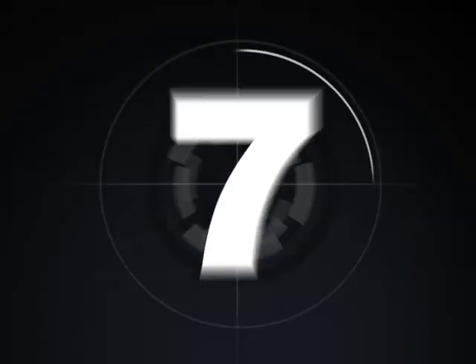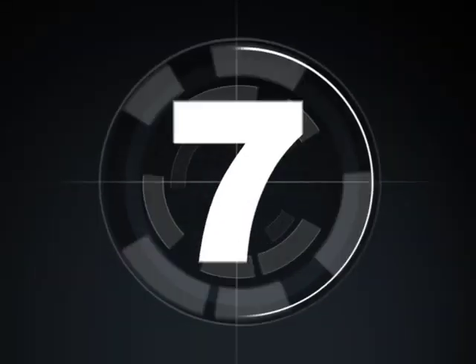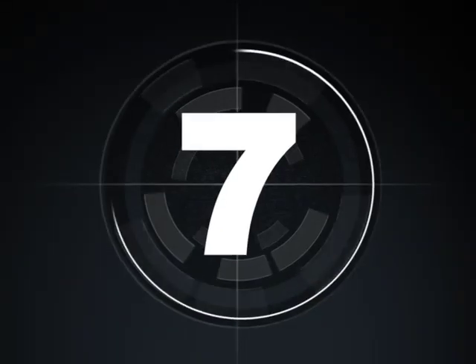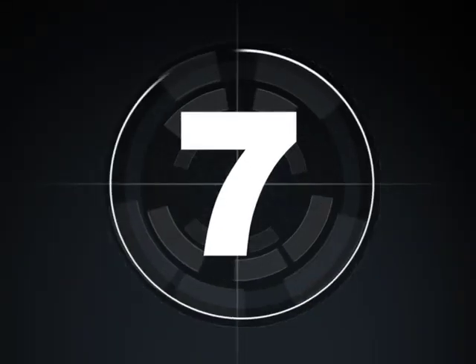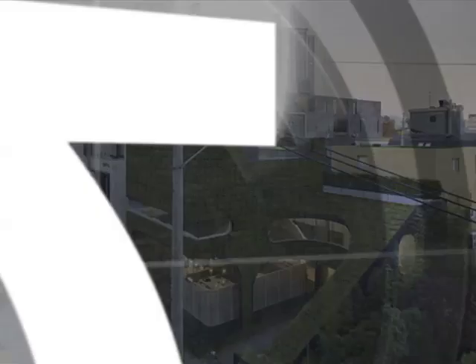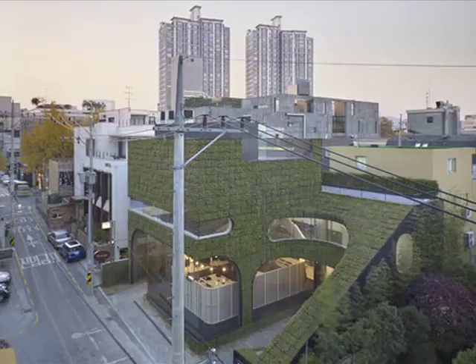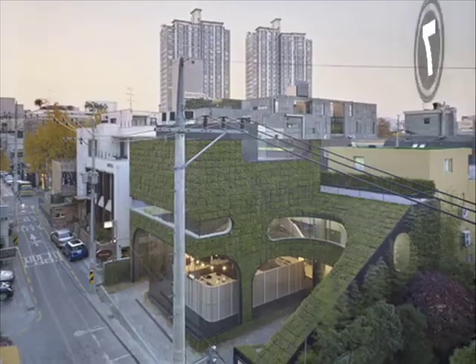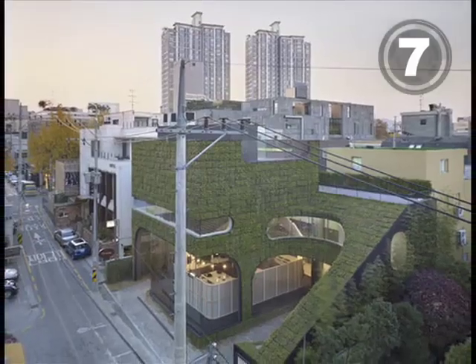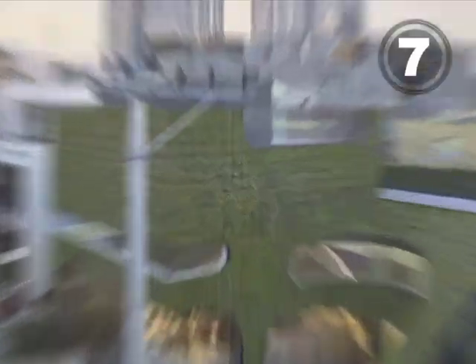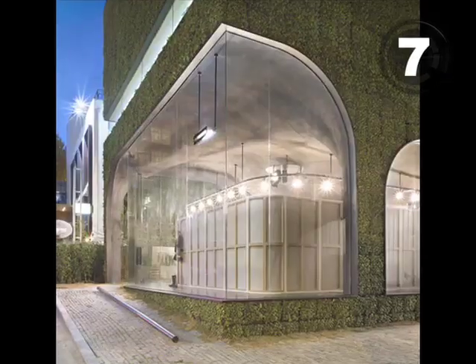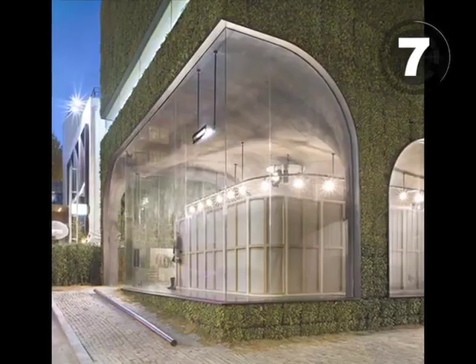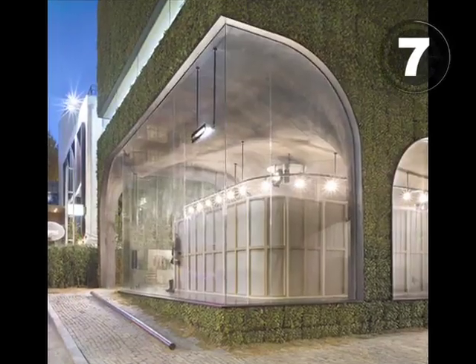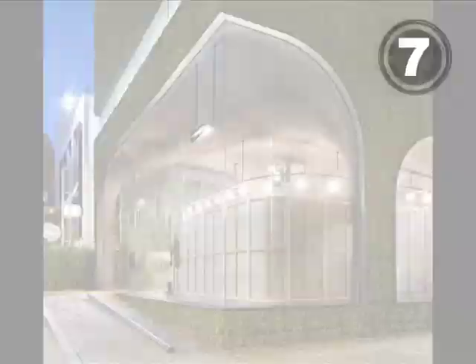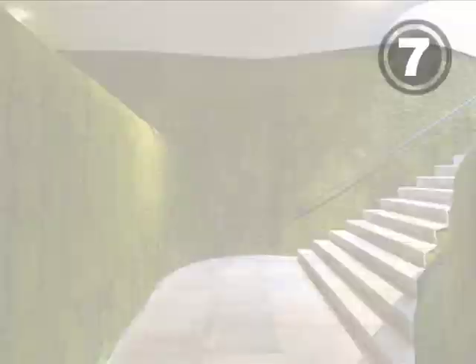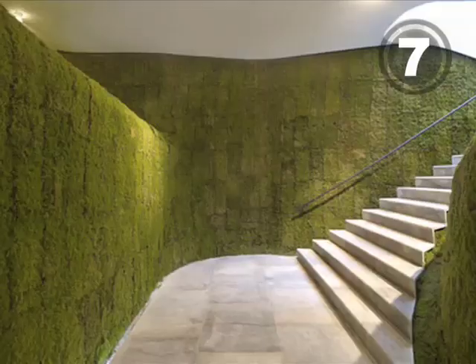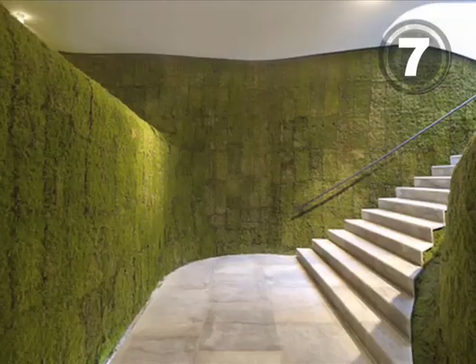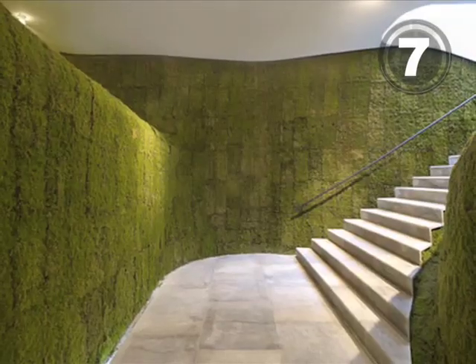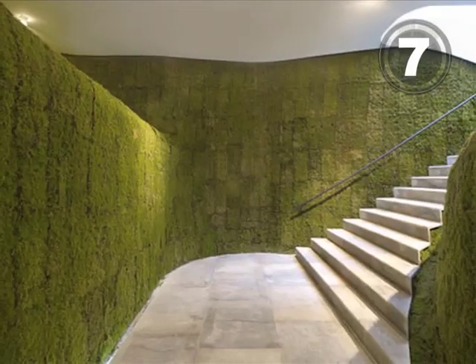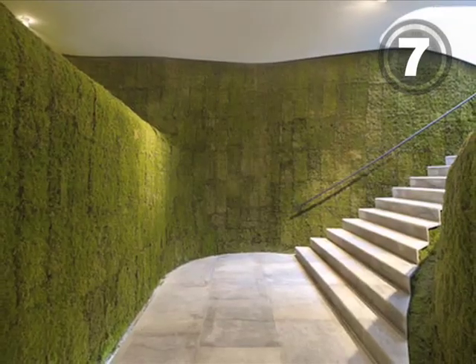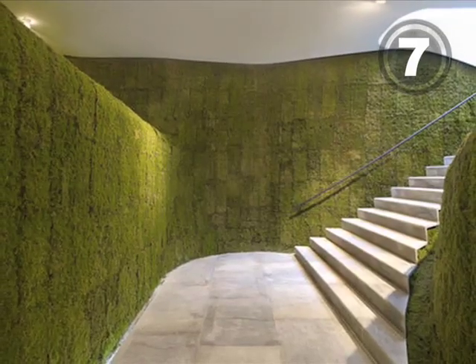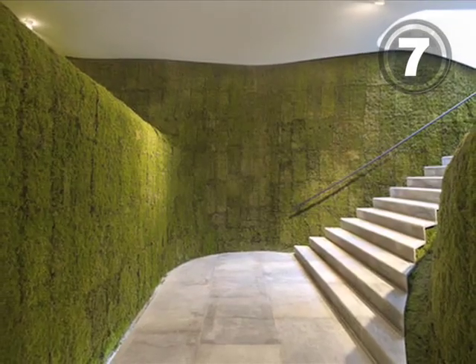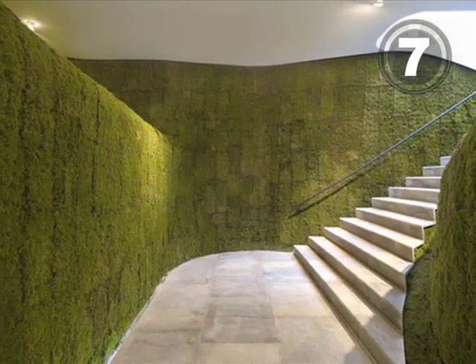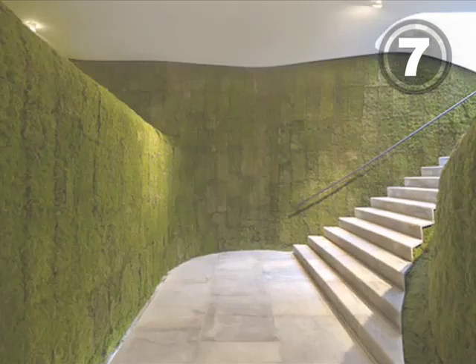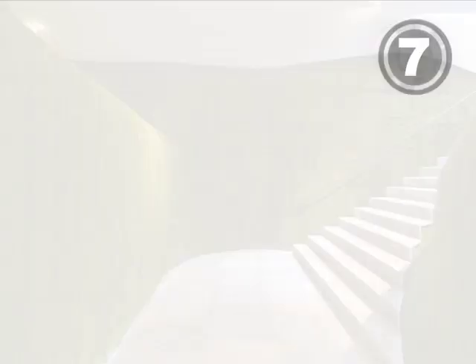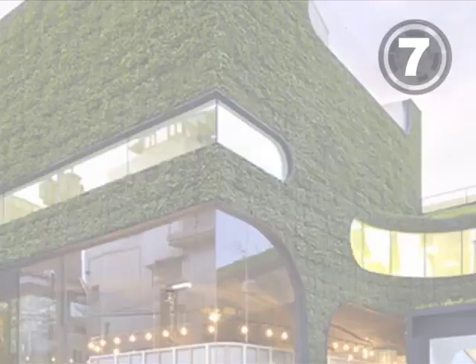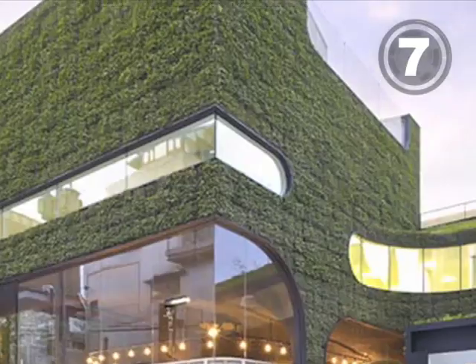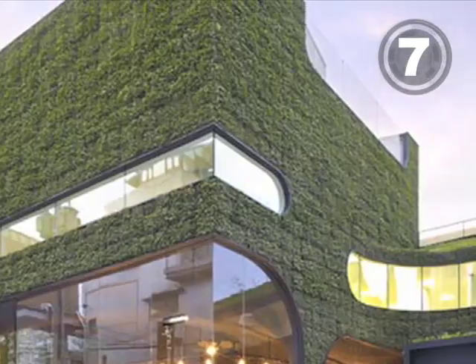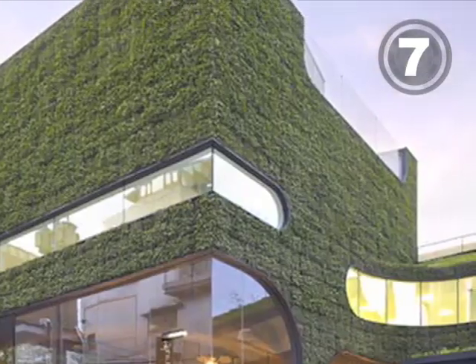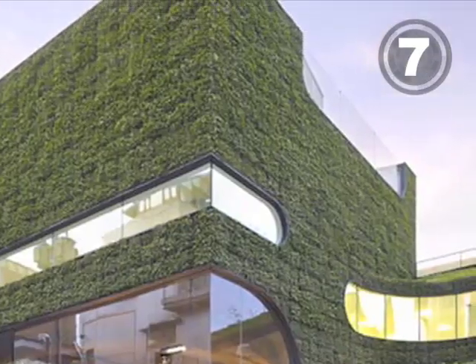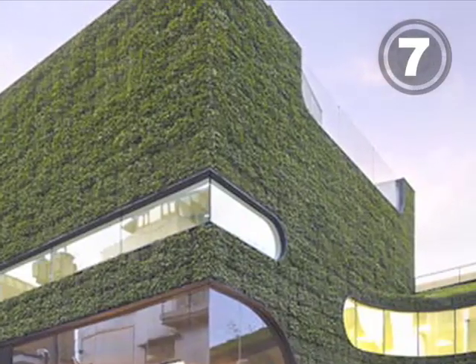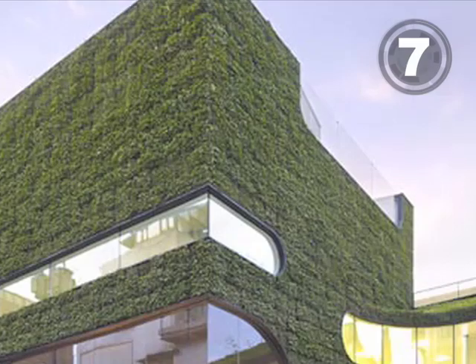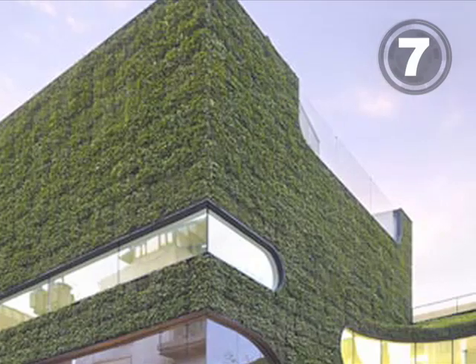At number 7, Greencotecure. From the outside walls to the inner hallways, this Korean retailer is a living example of the green dream.